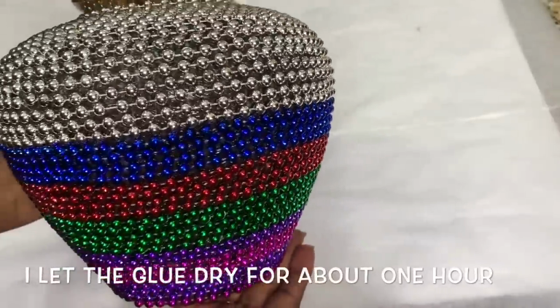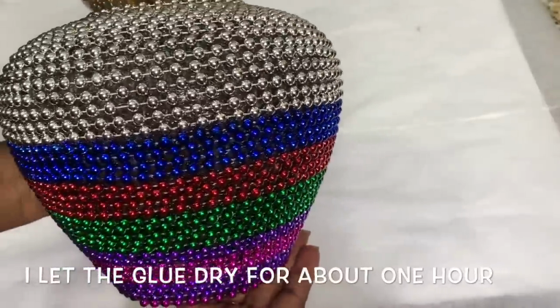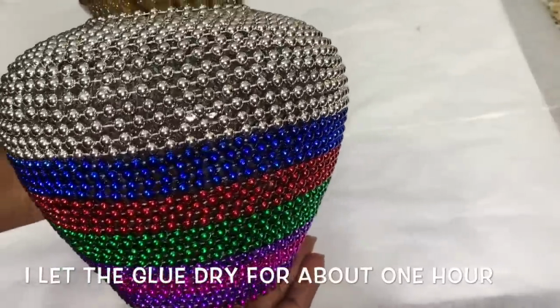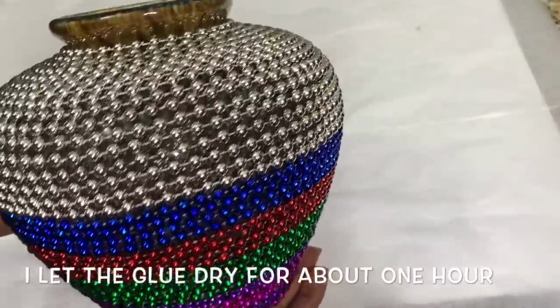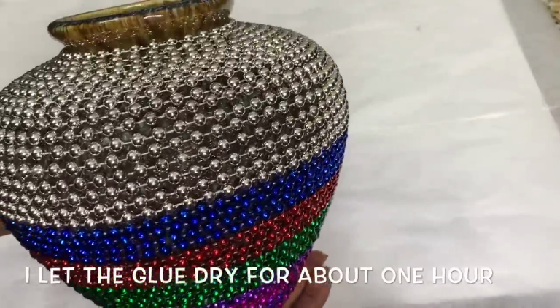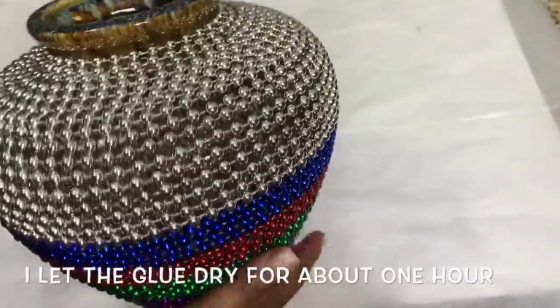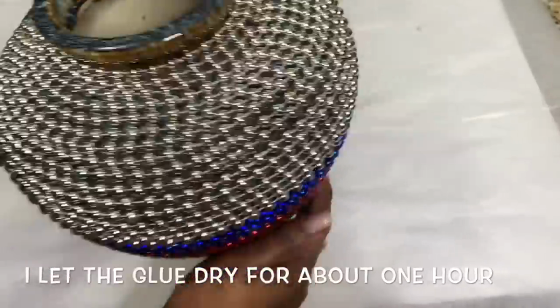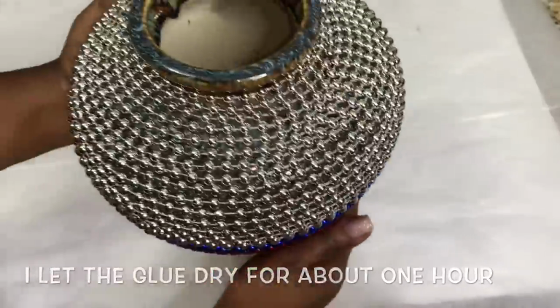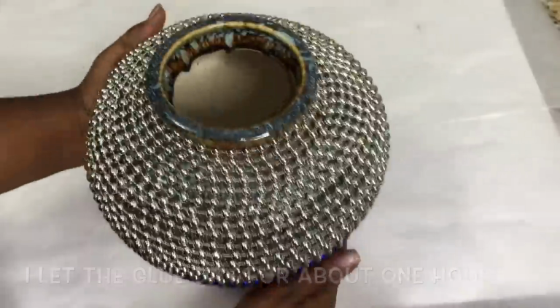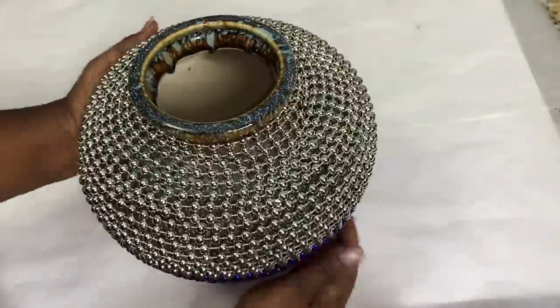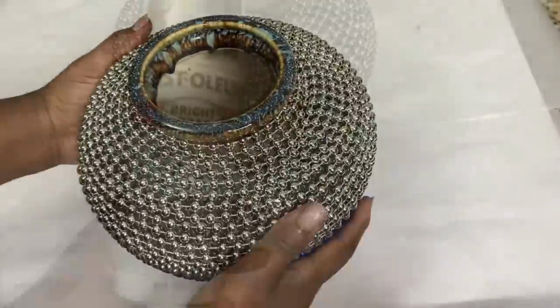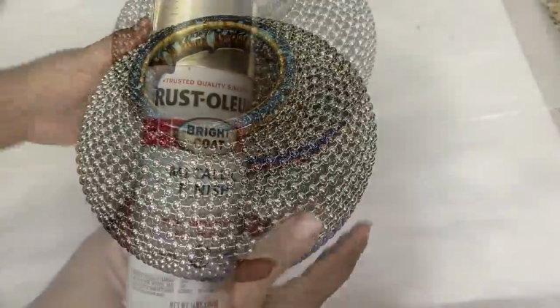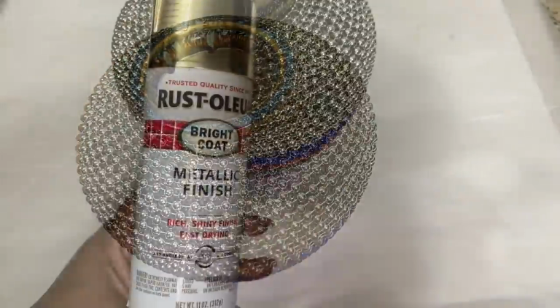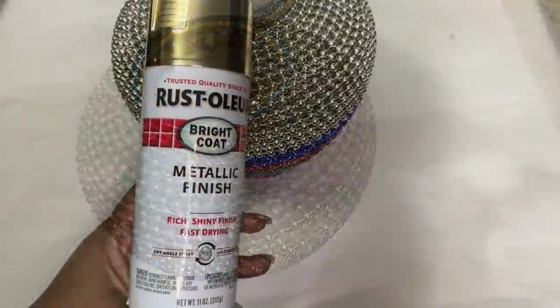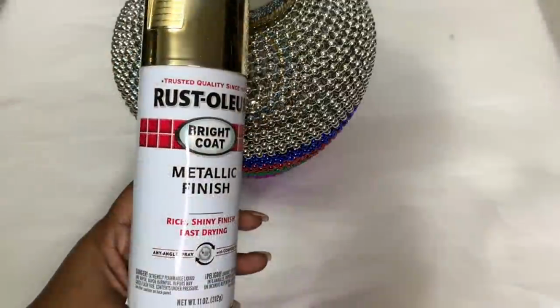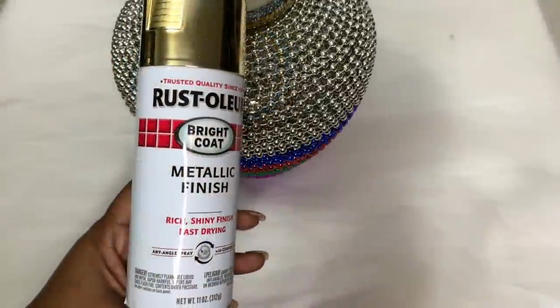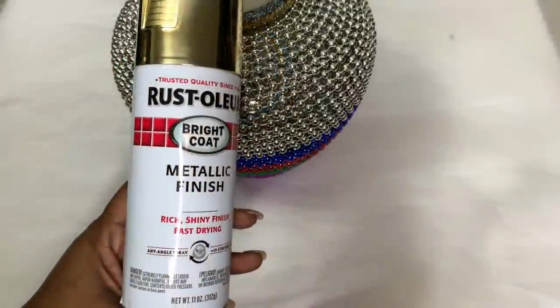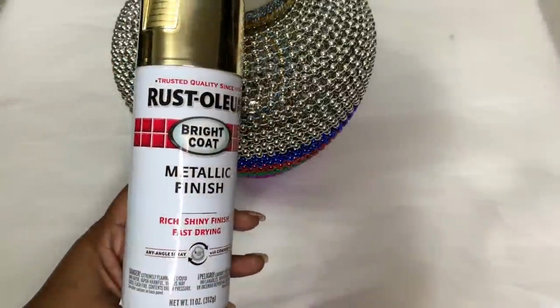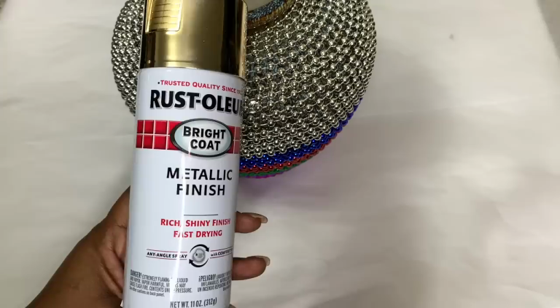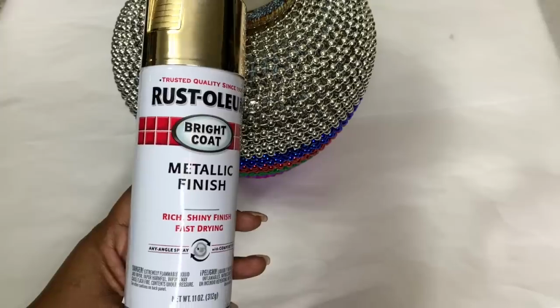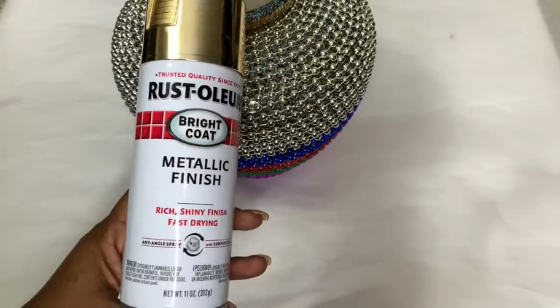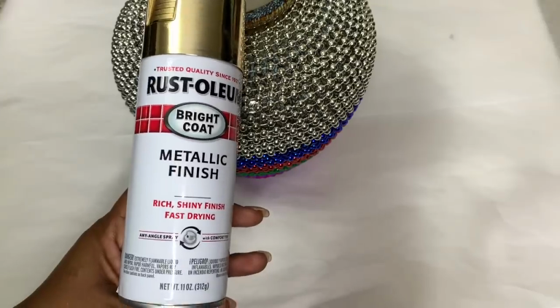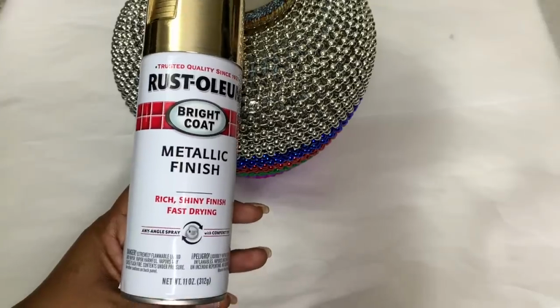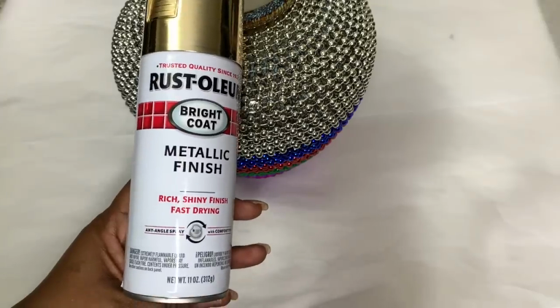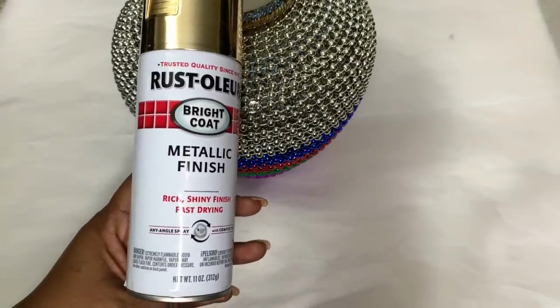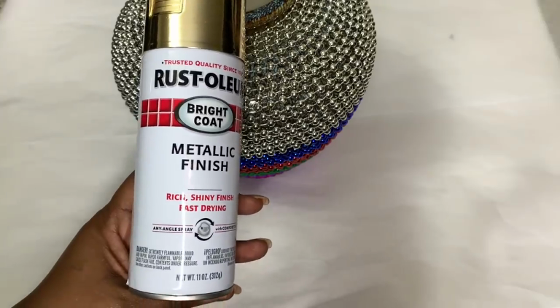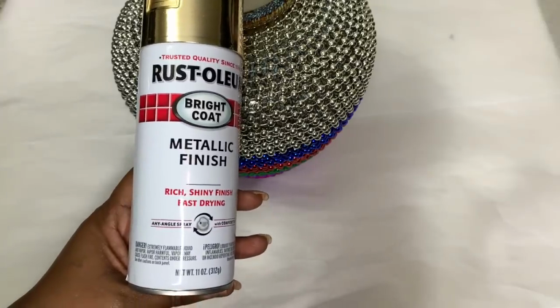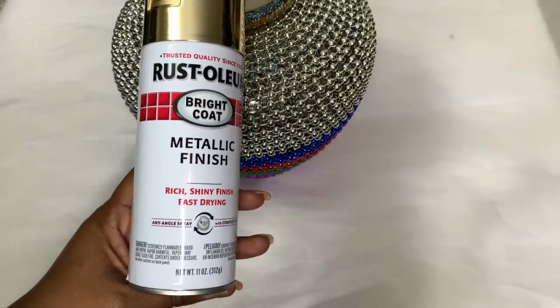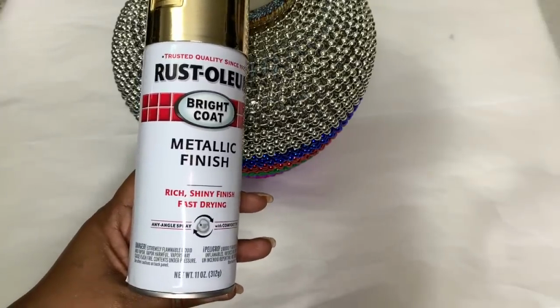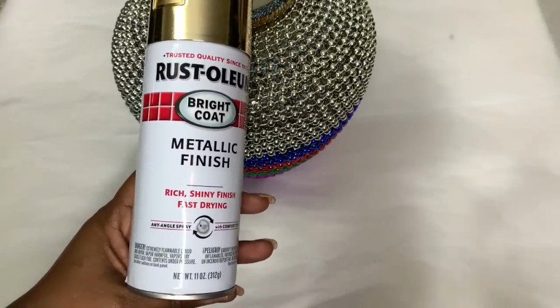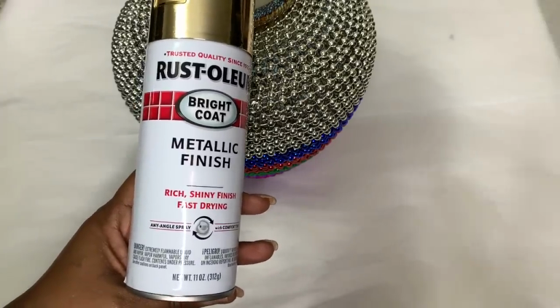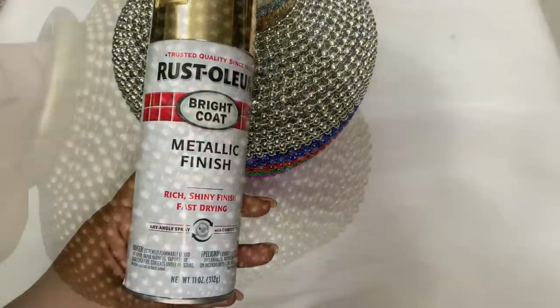Next, I took my vase out to a well-ventilated area and I gave it two coats of this gold metallic spray paint.